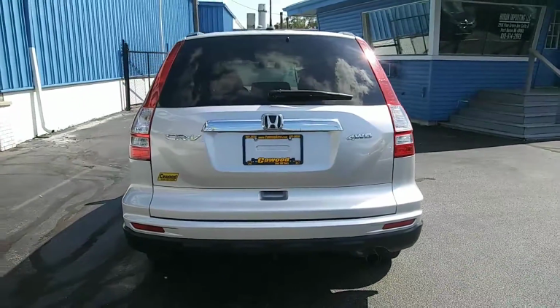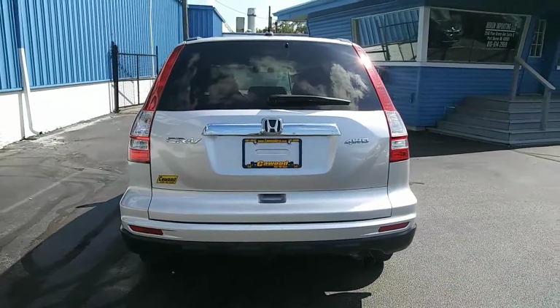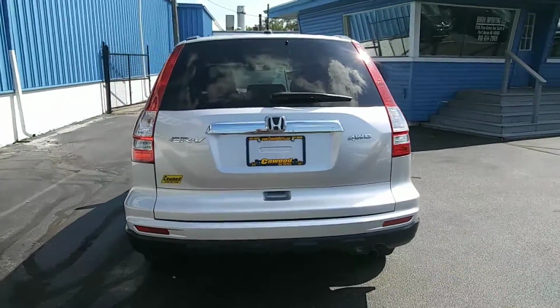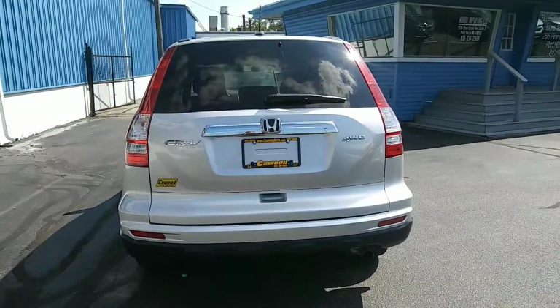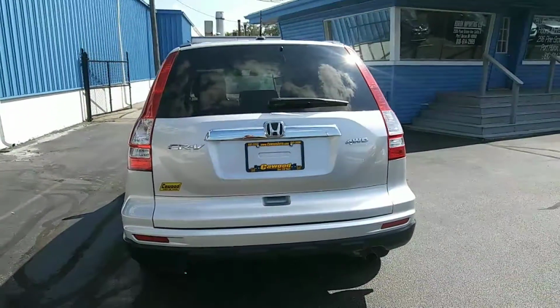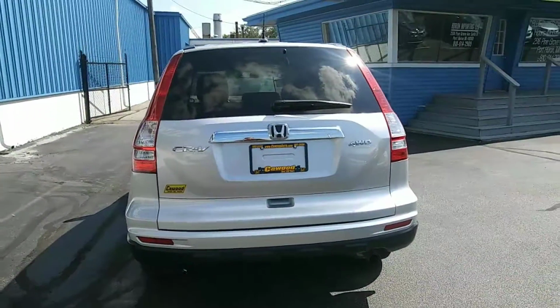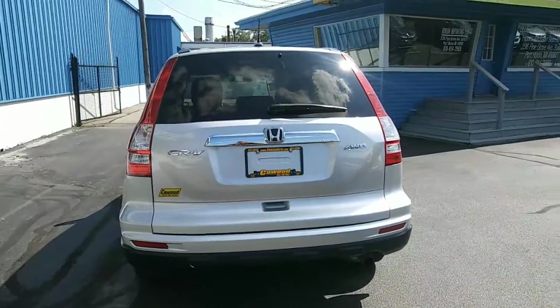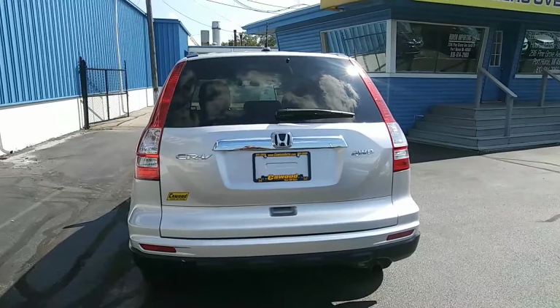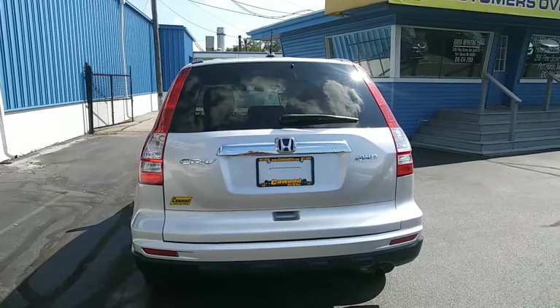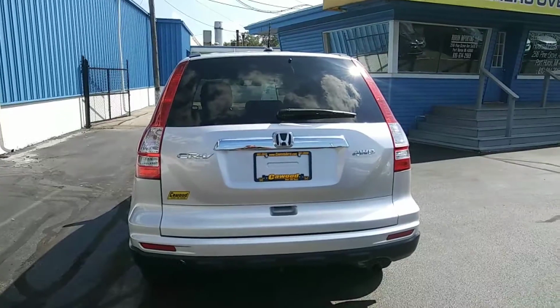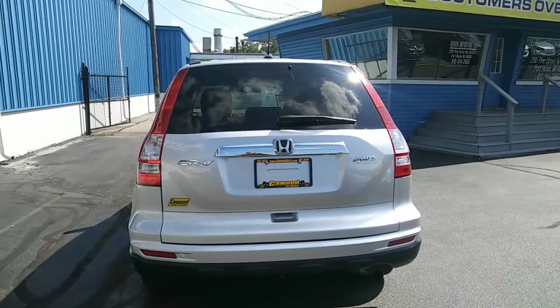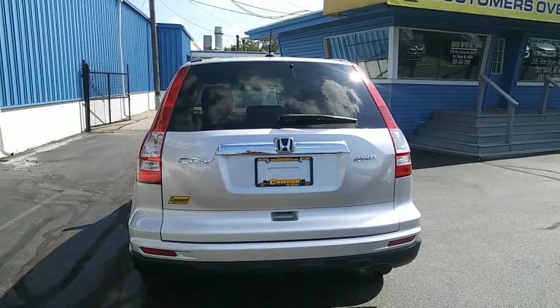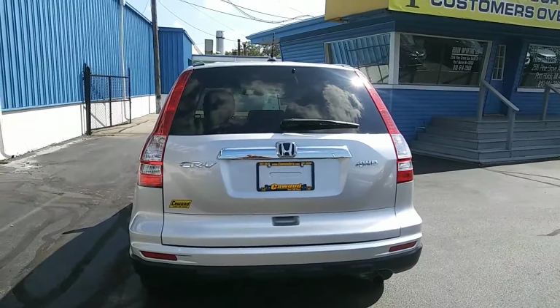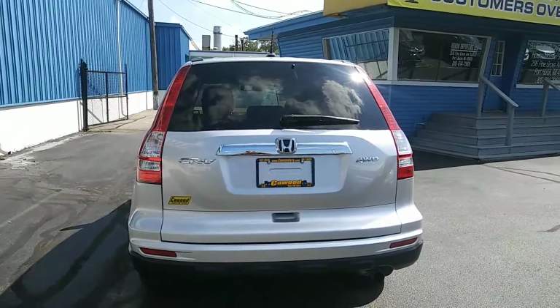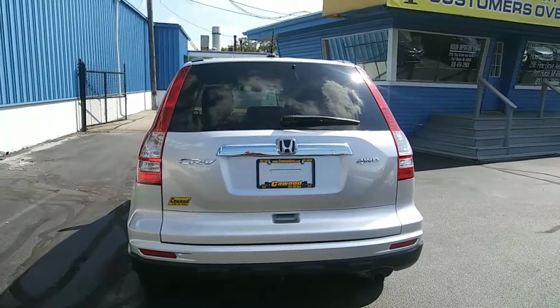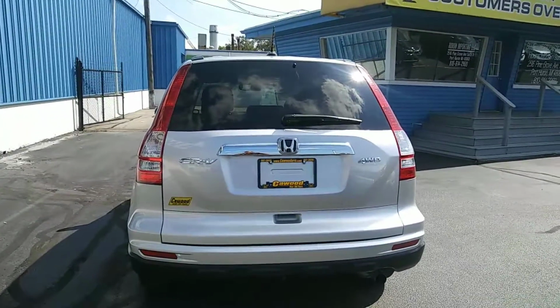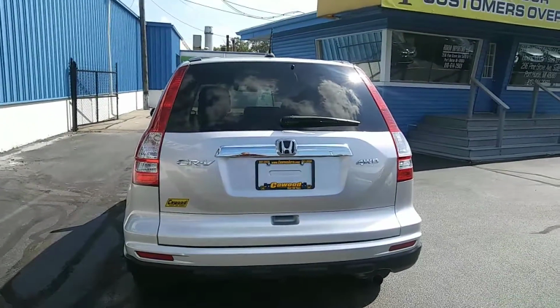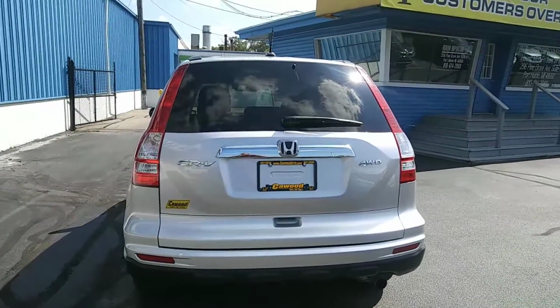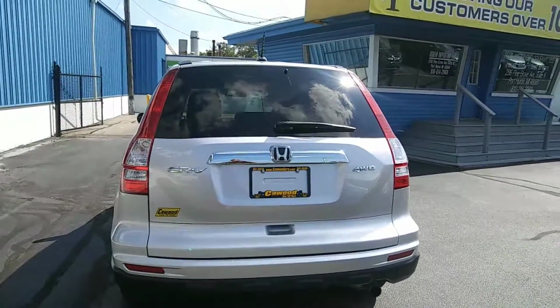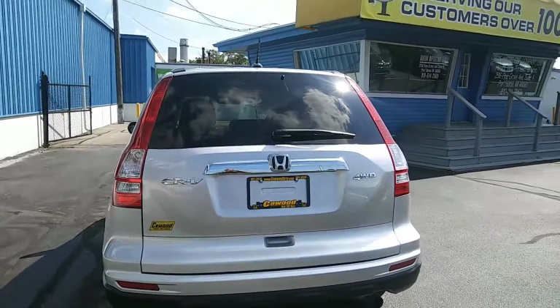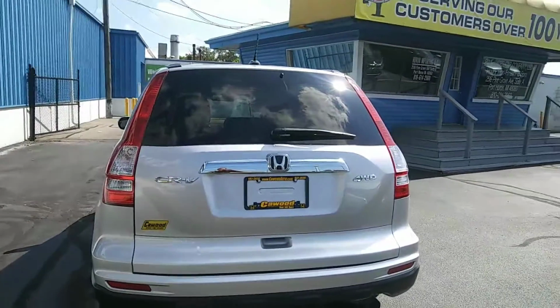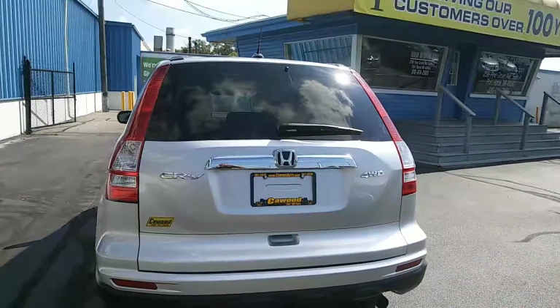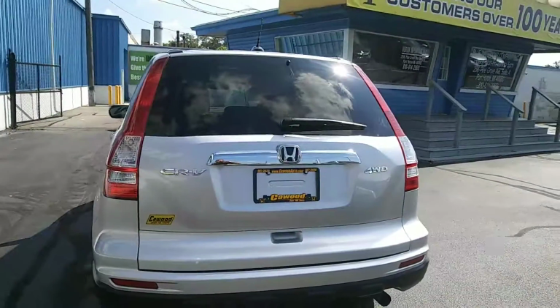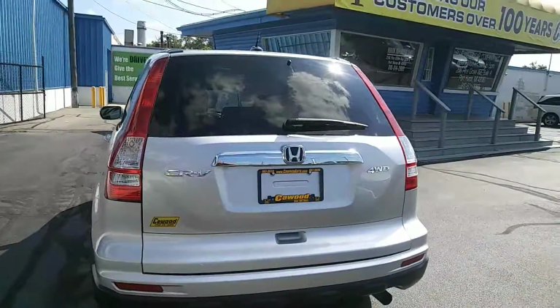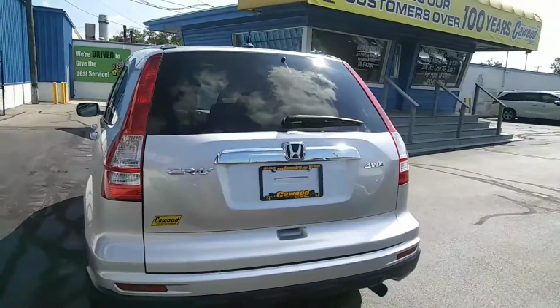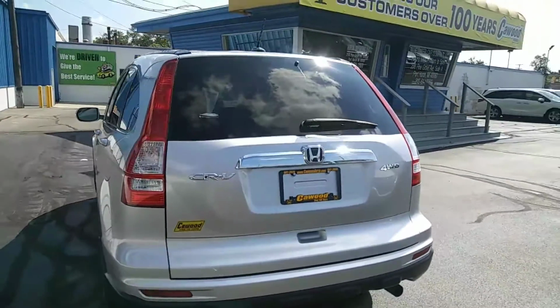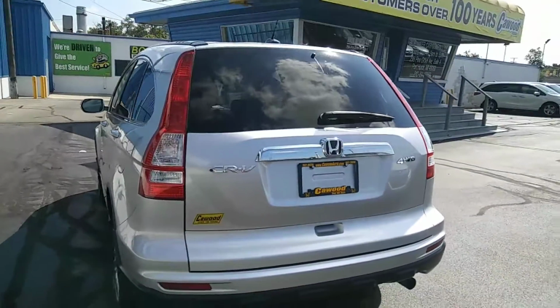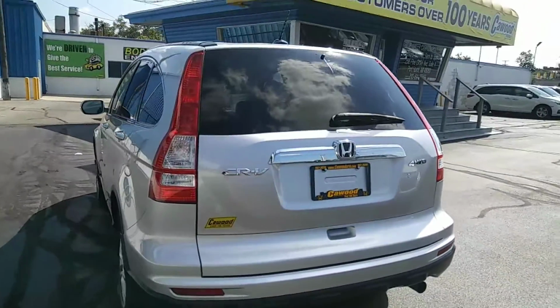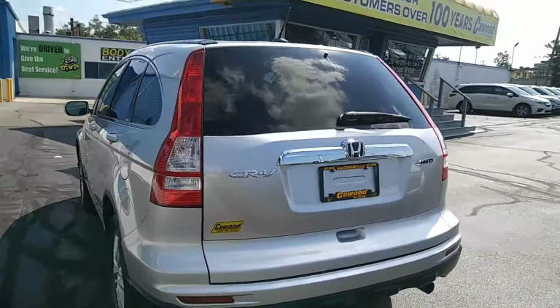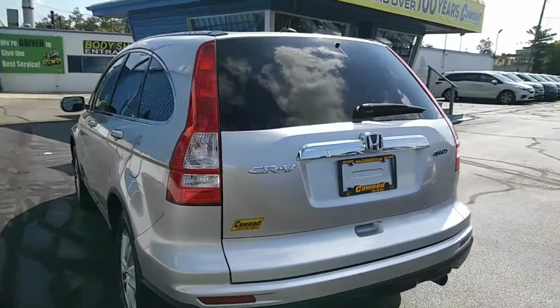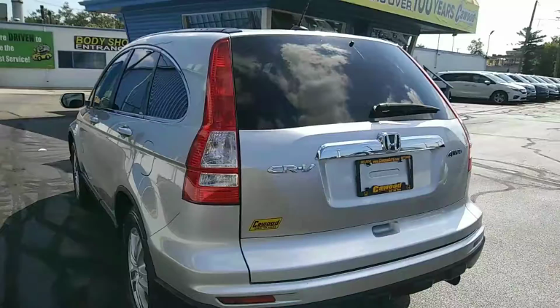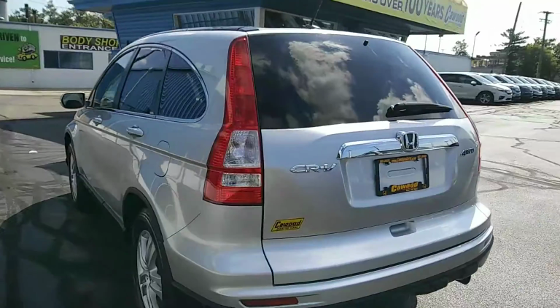This only has 39,800 miles on it. This car is hardly driven.